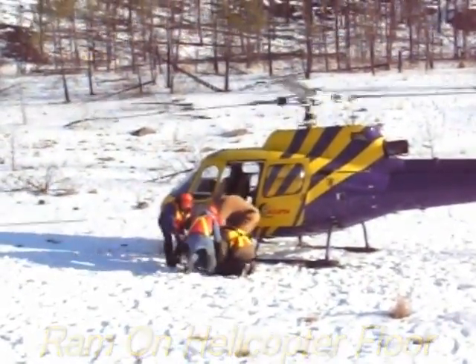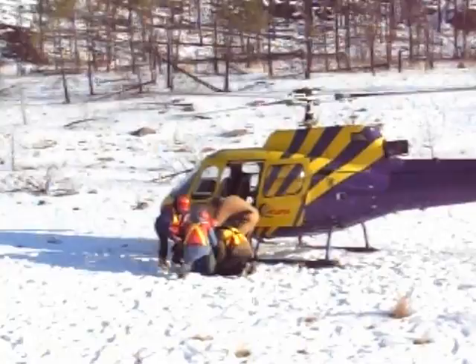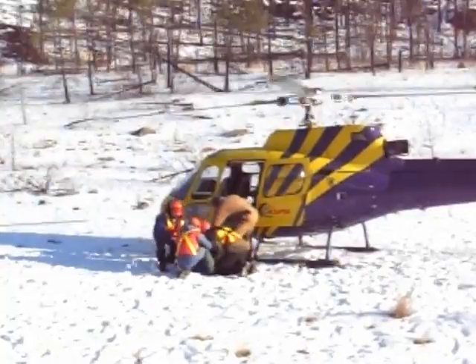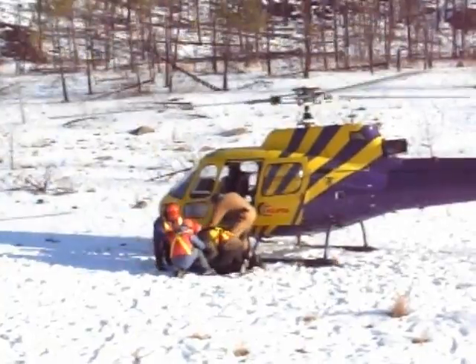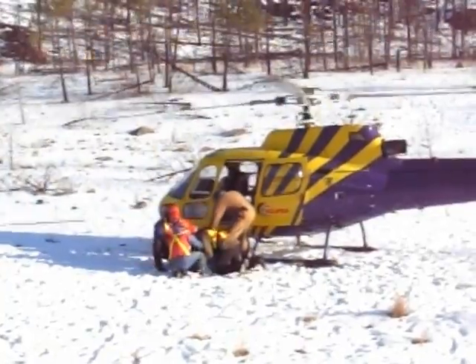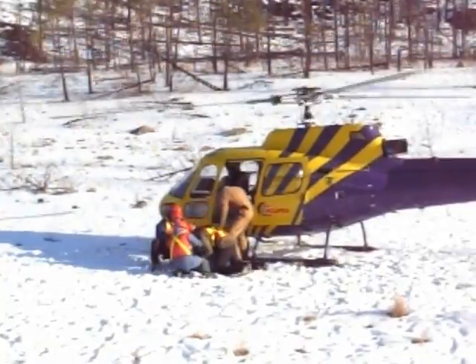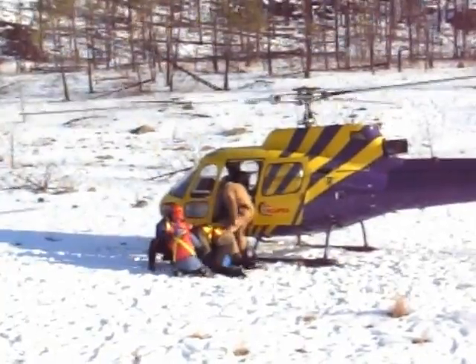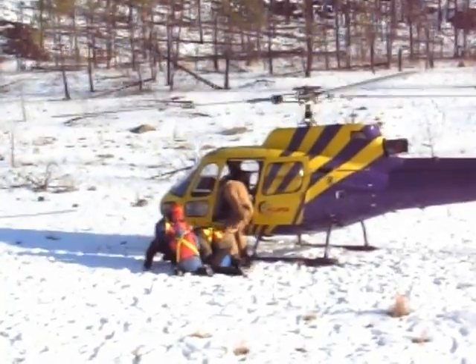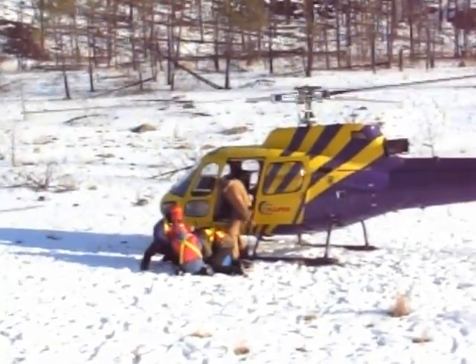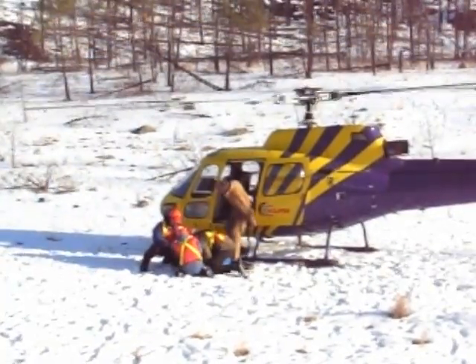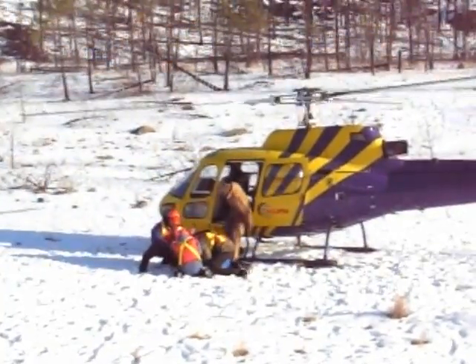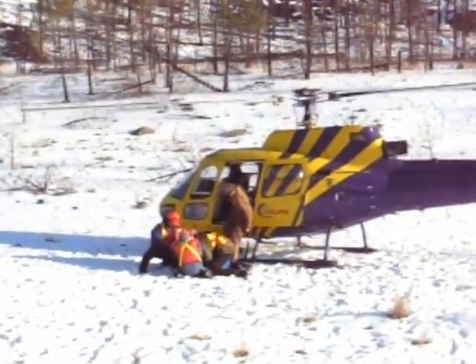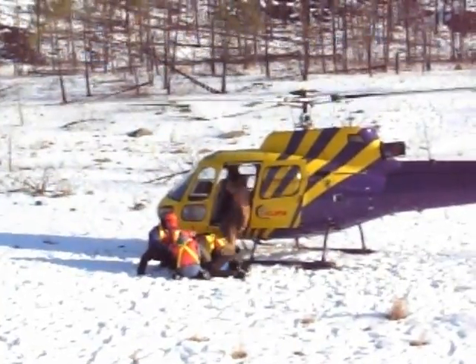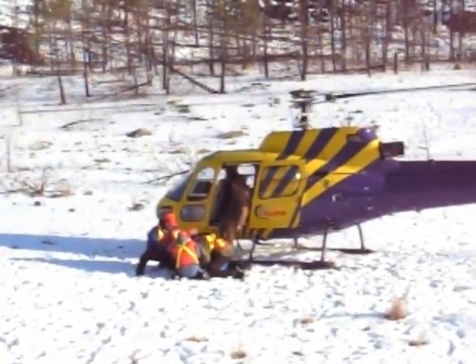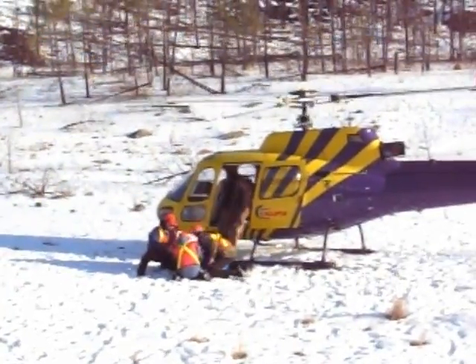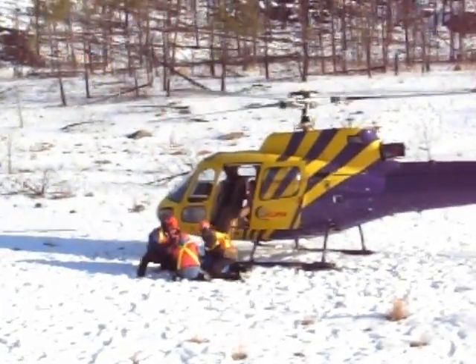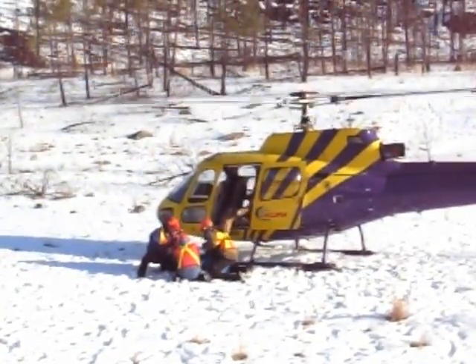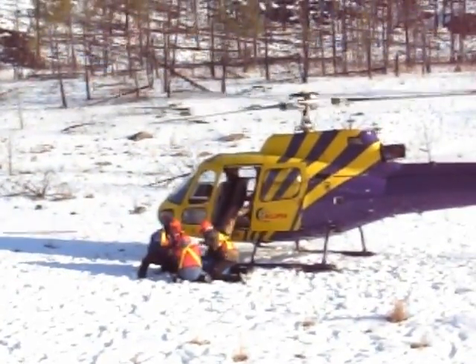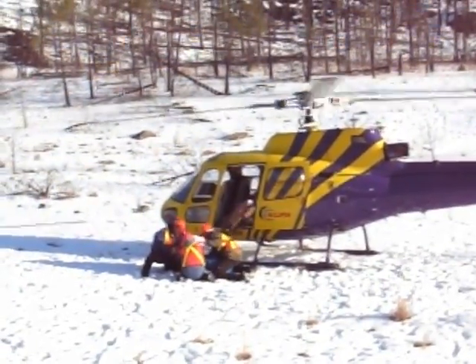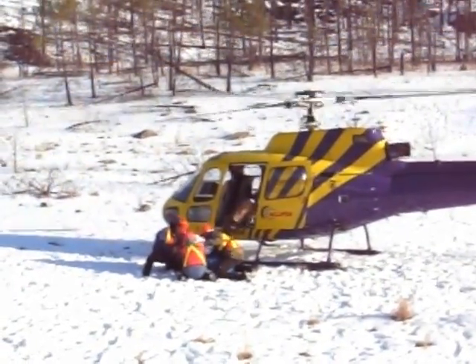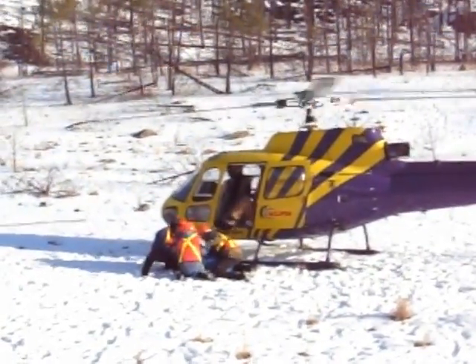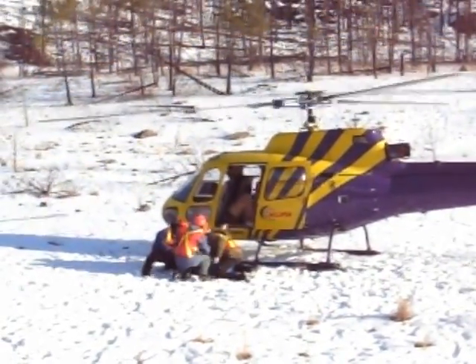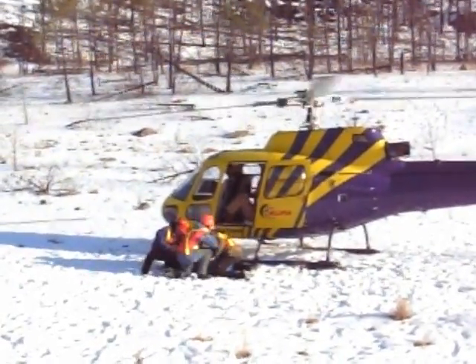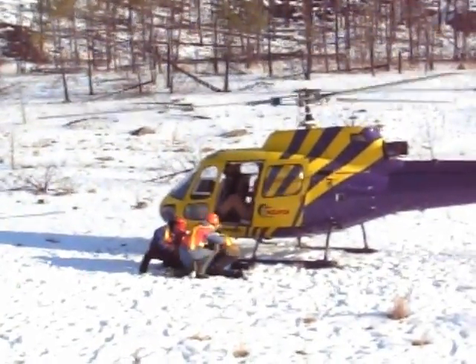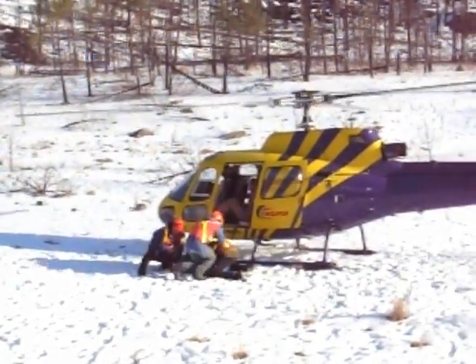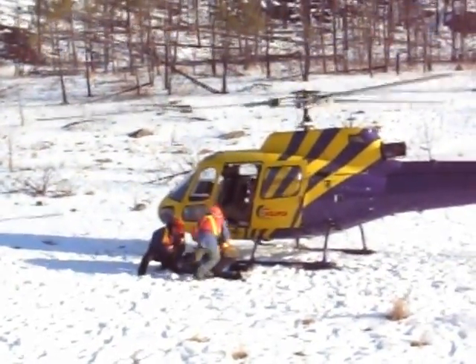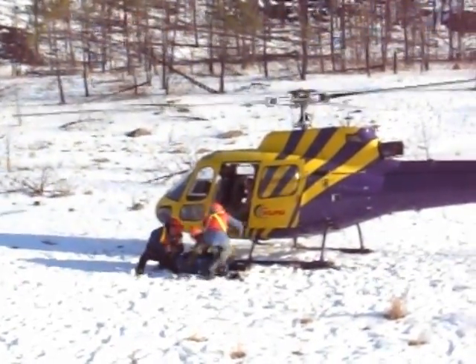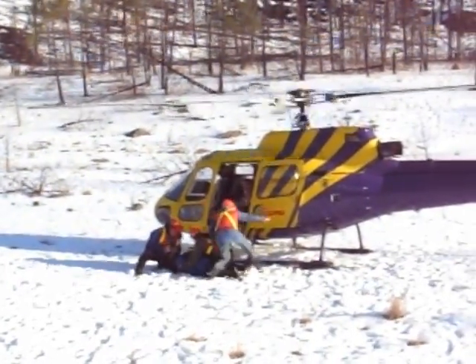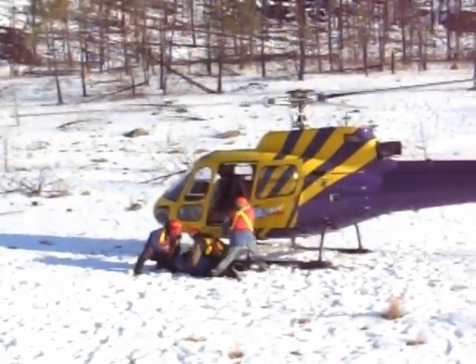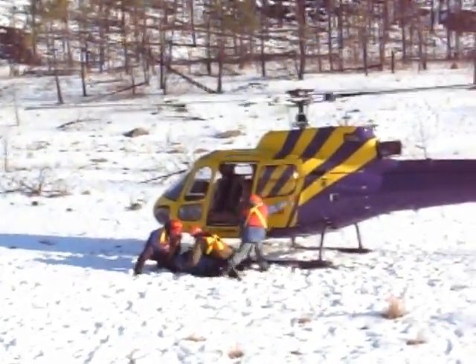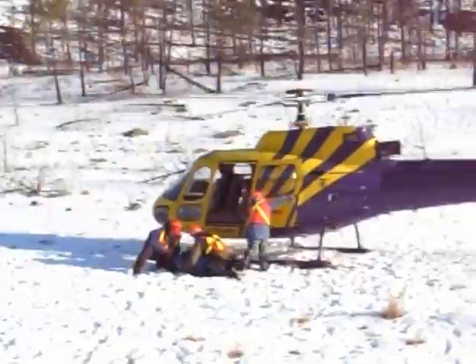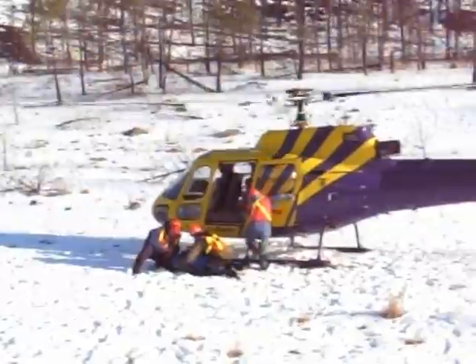As these rams are released, you can see that they're in good condition with no injuries.